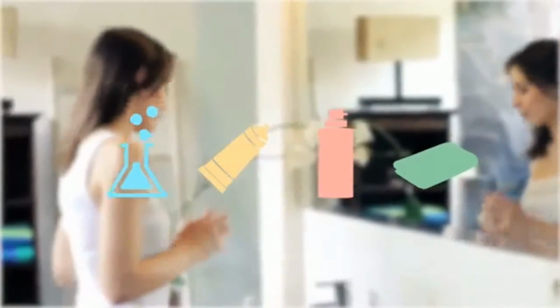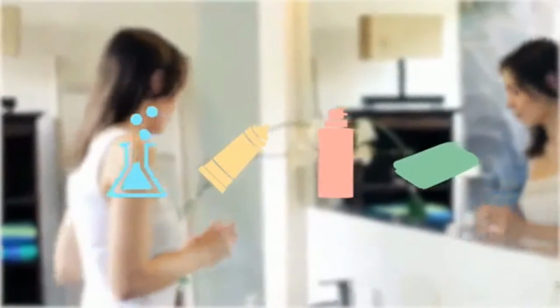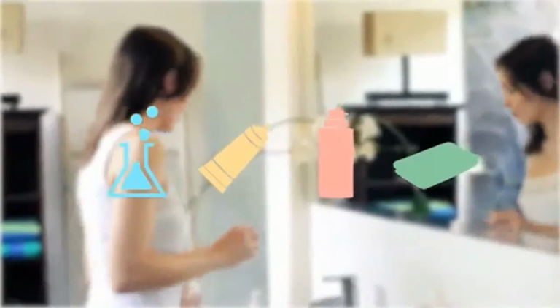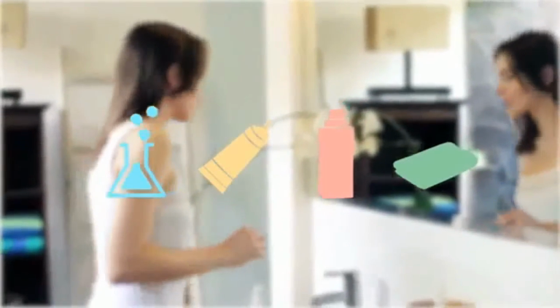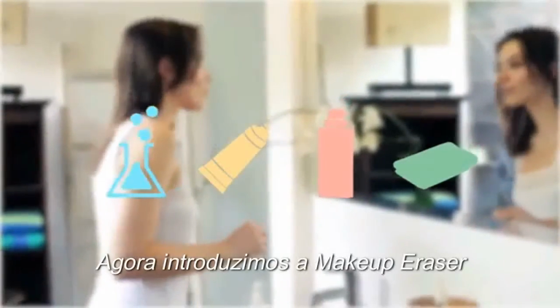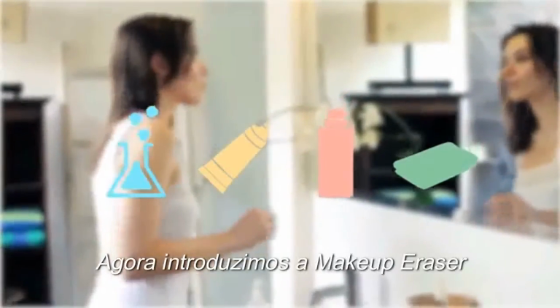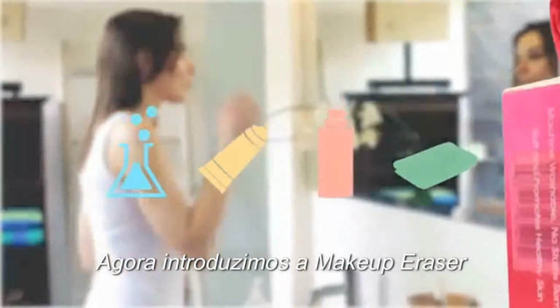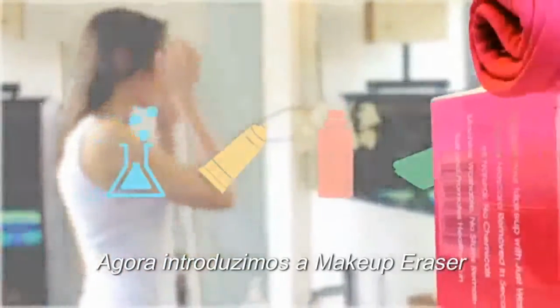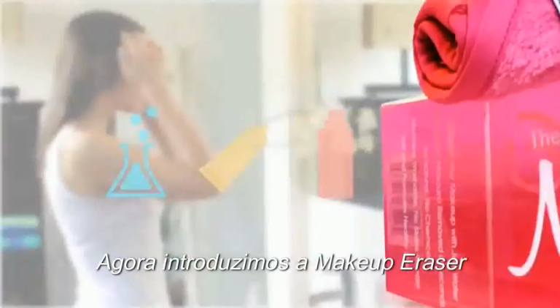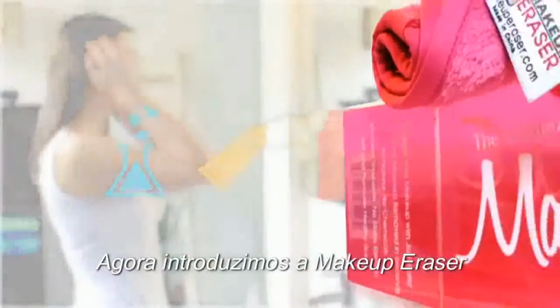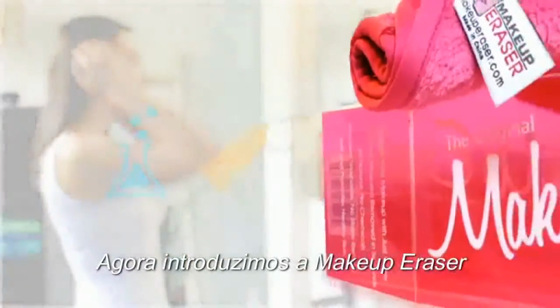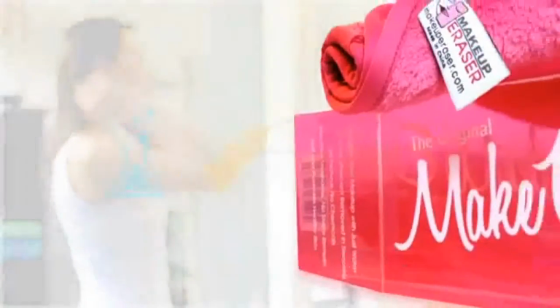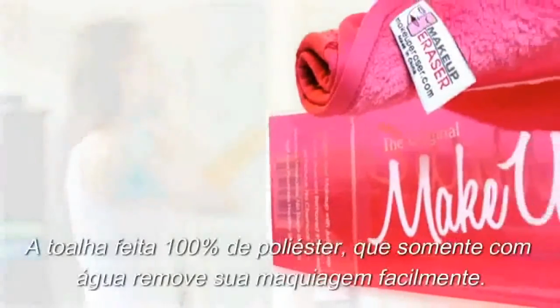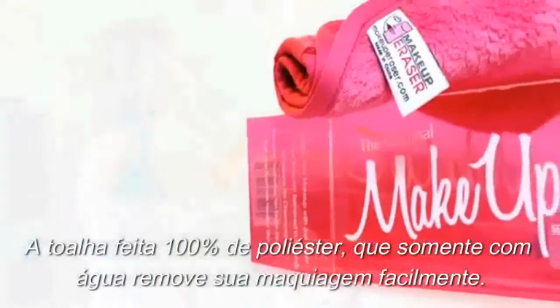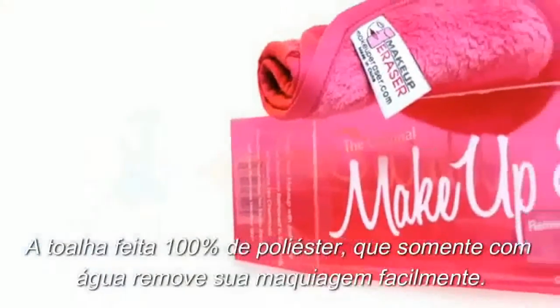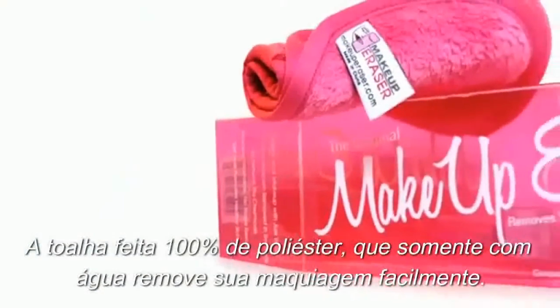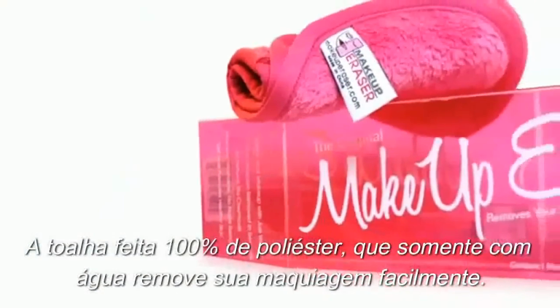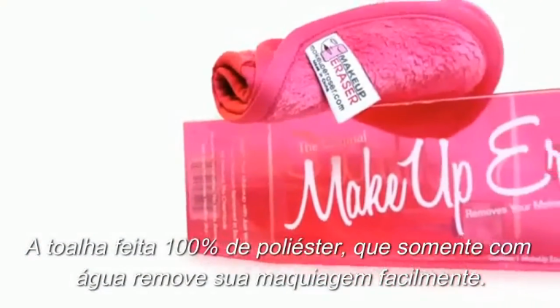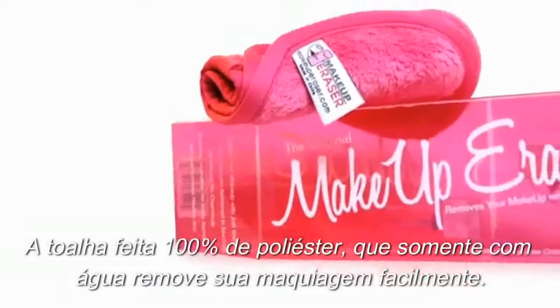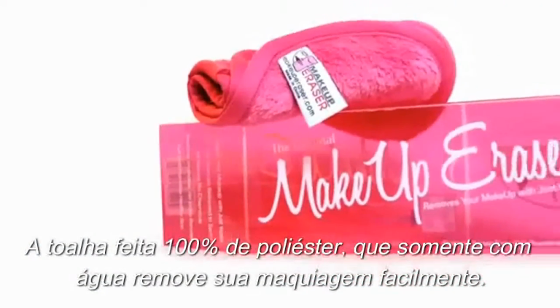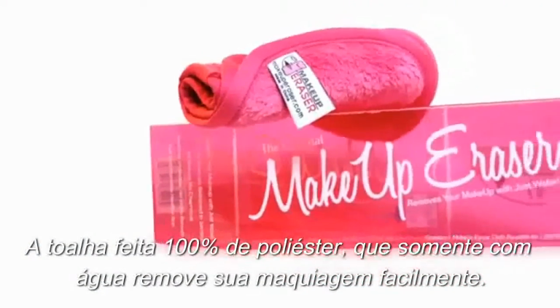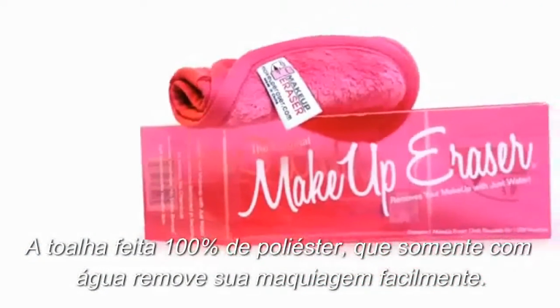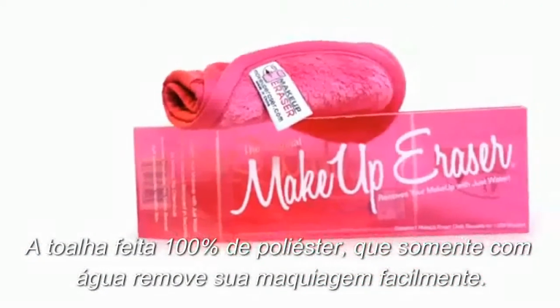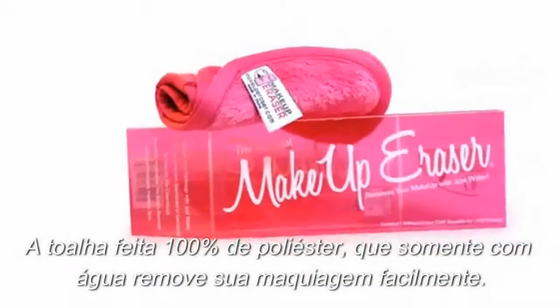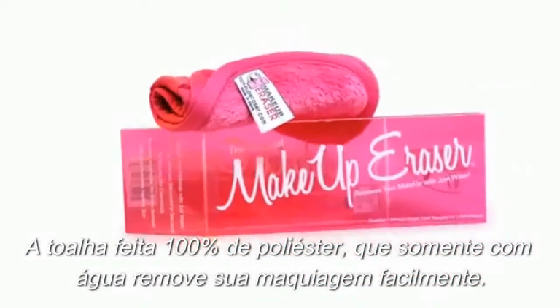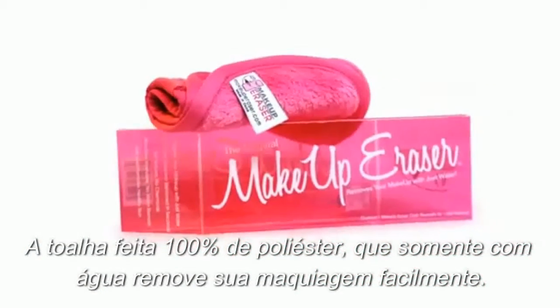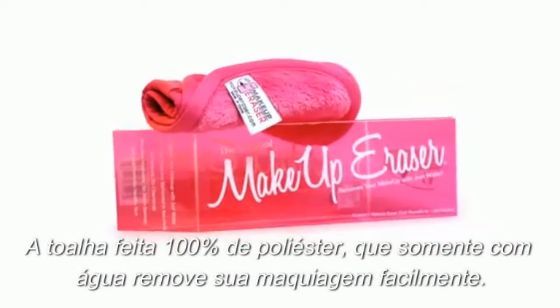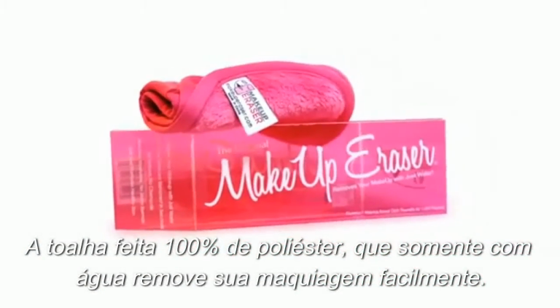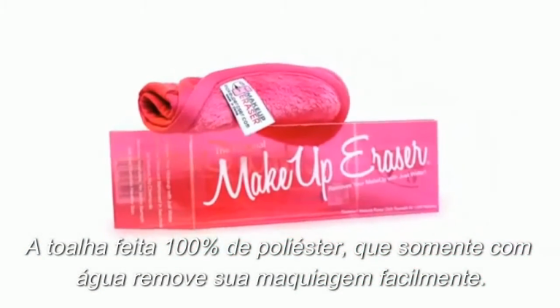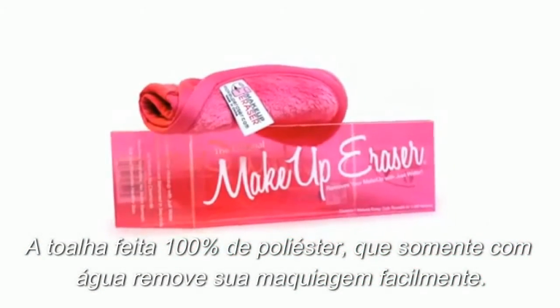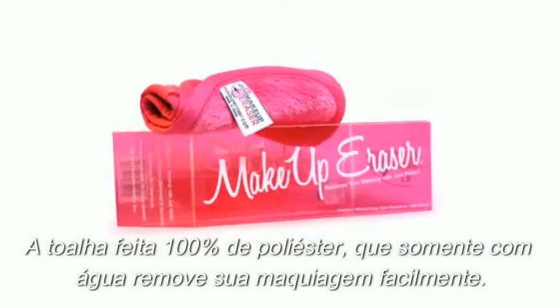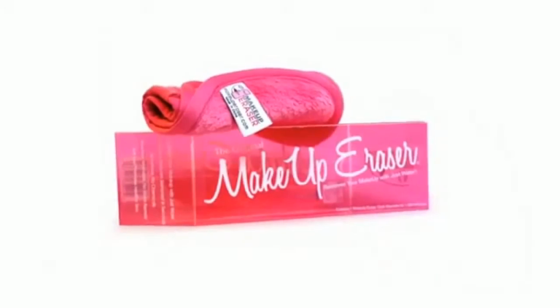We now introduce the Makeup Eraser, a 100% polyester cloth that with just water removes your makeup with ease.